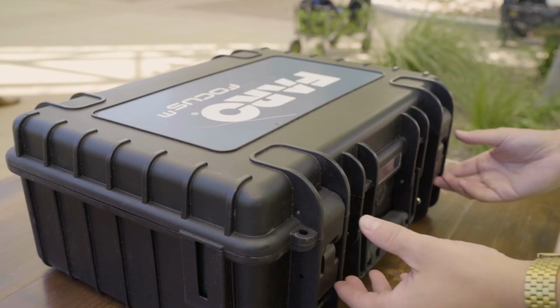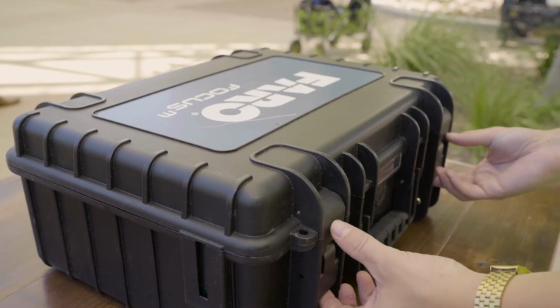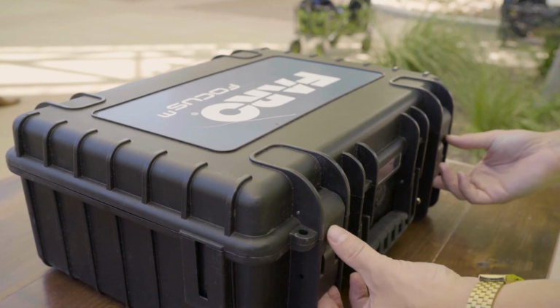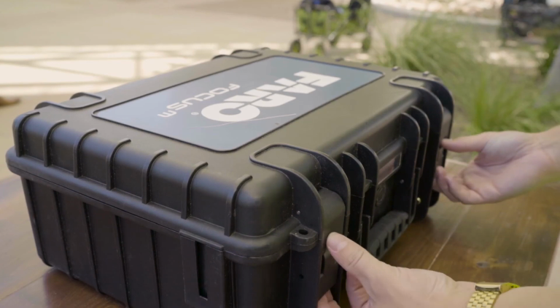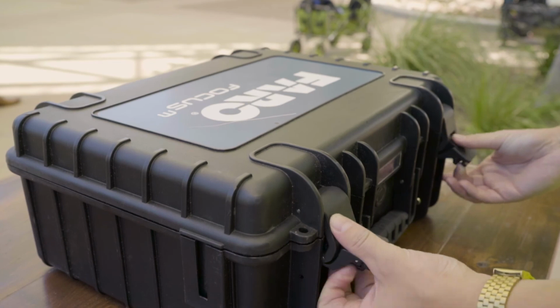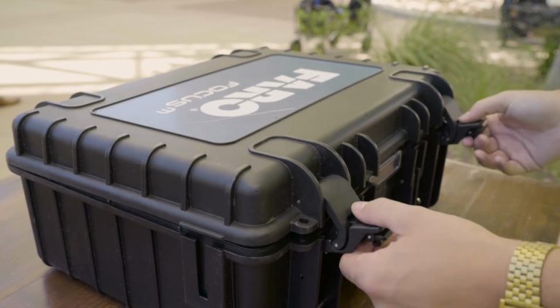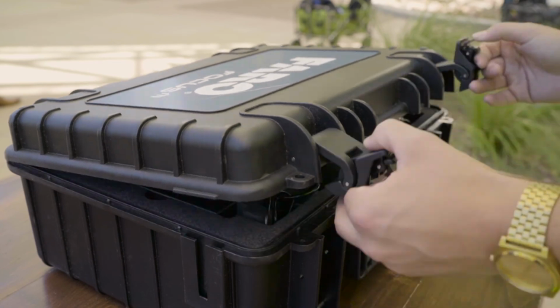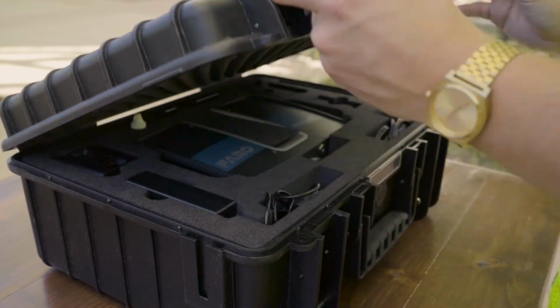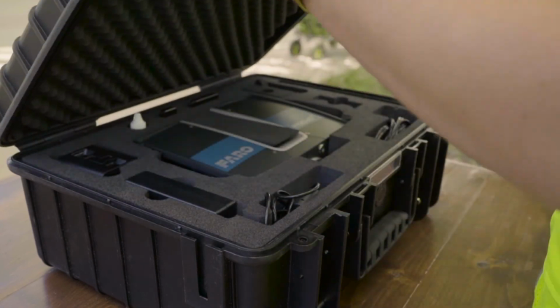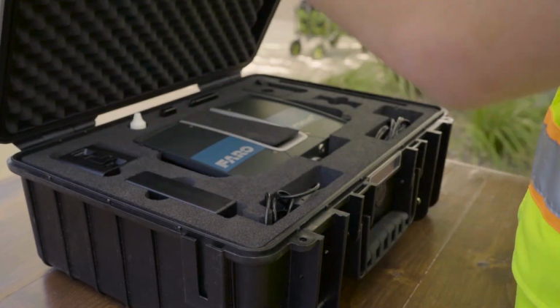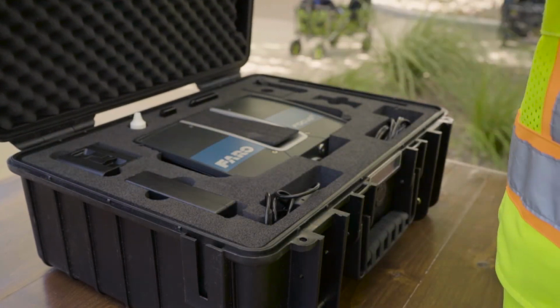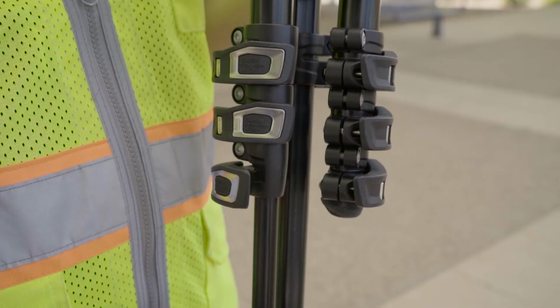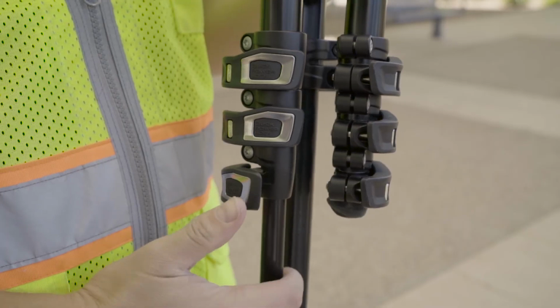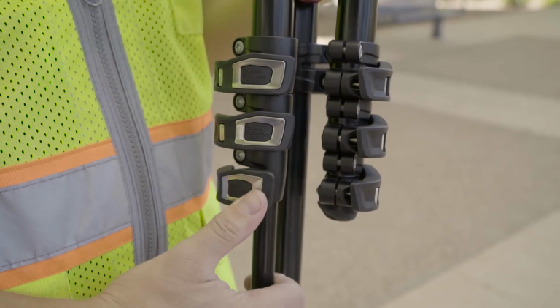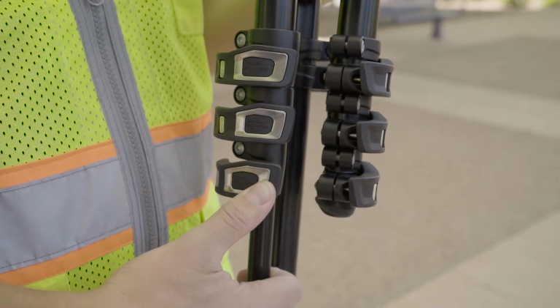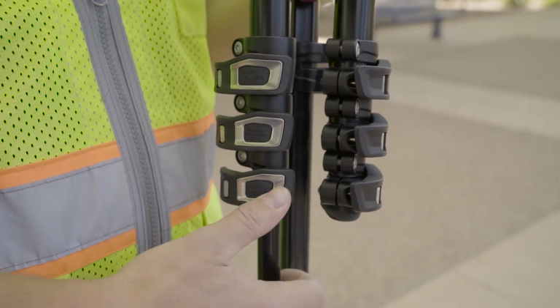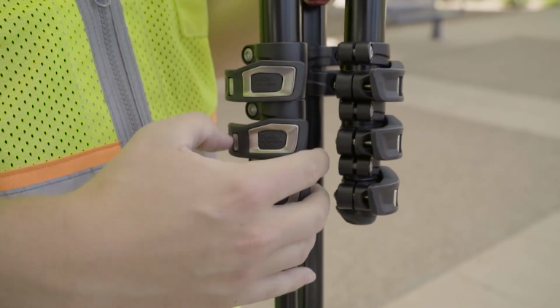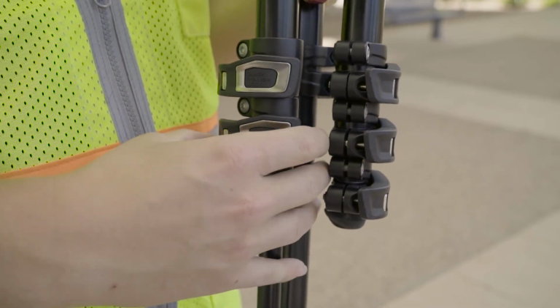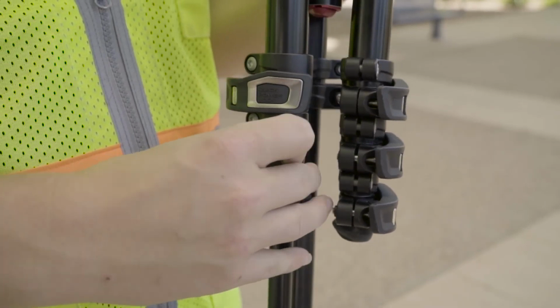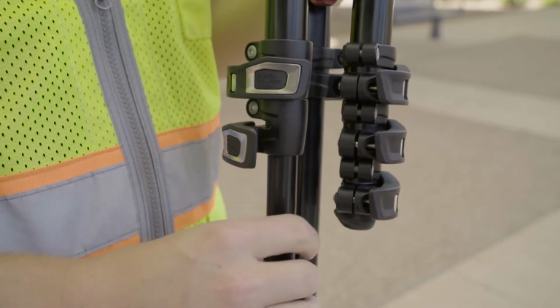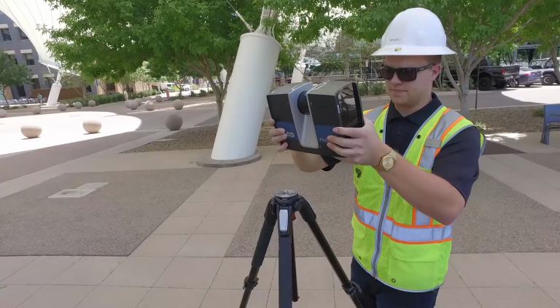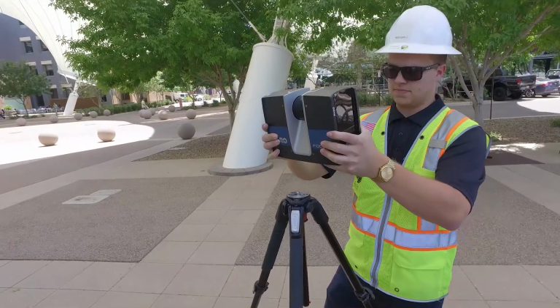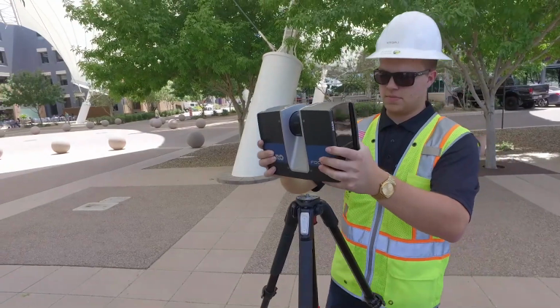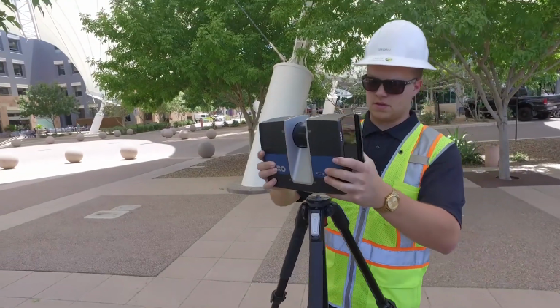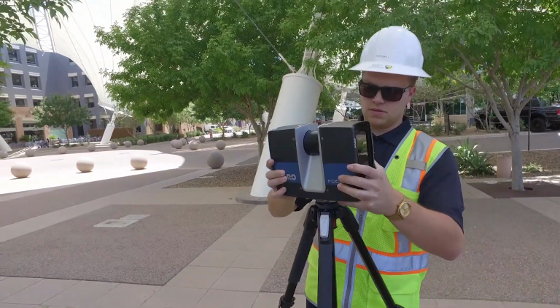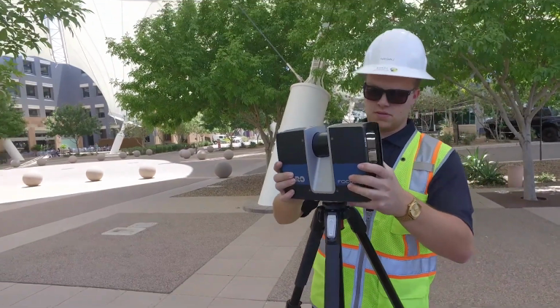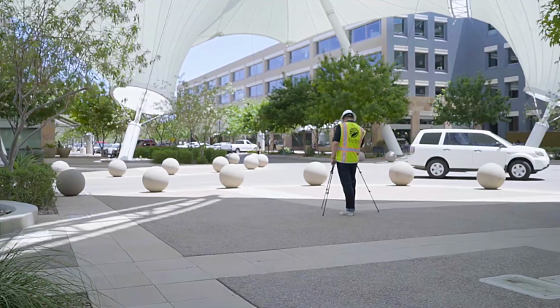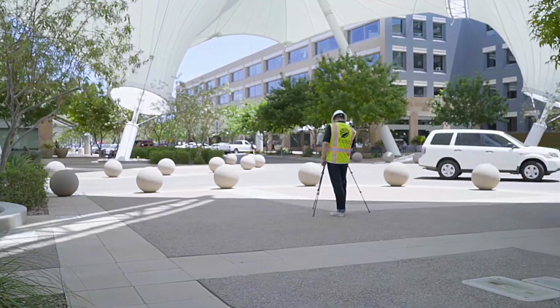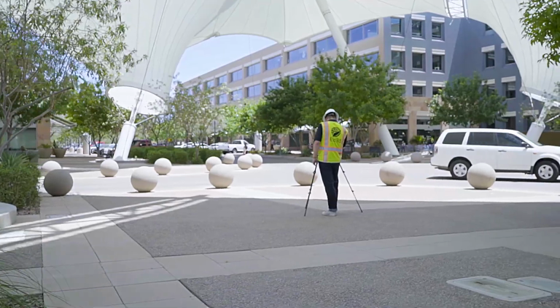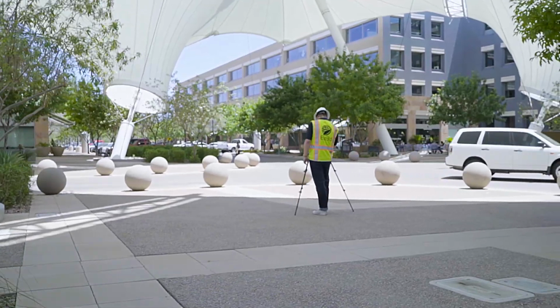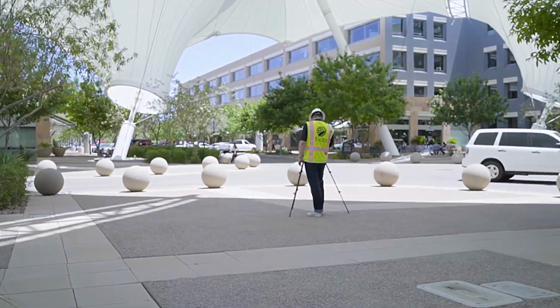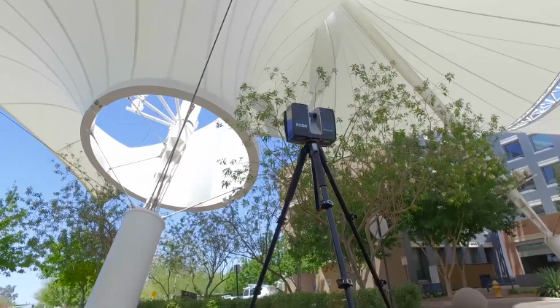We work in the BIM, or building information model, world — or VDC, virtual design and construction world. We're industry experts in this particular space.